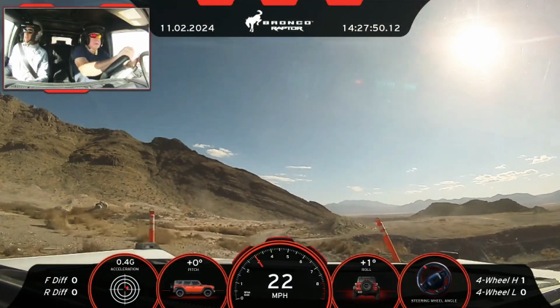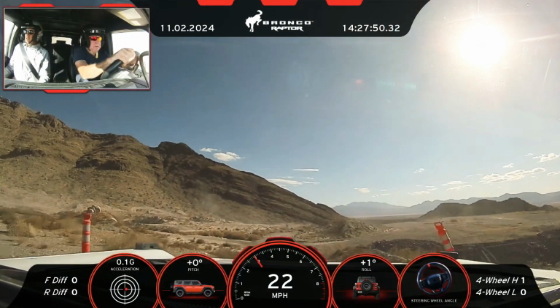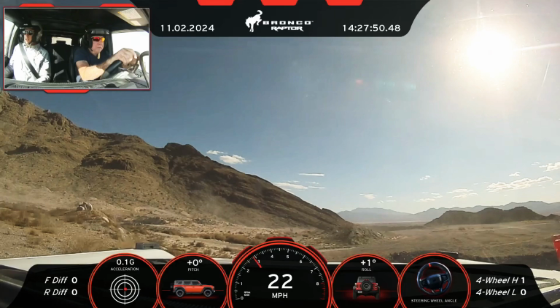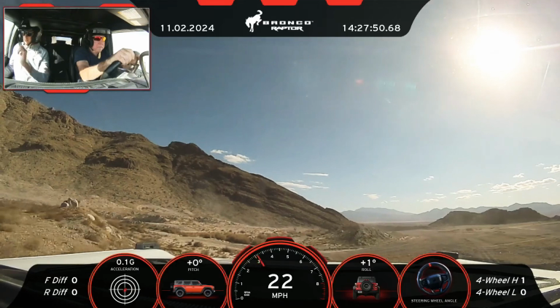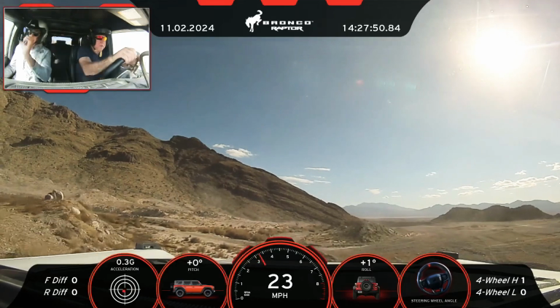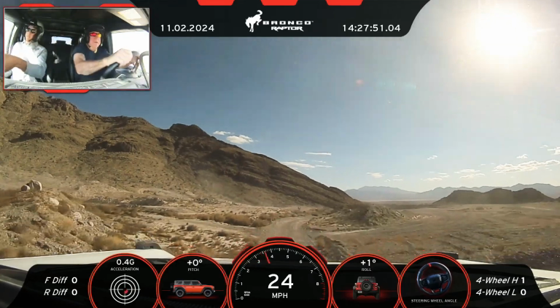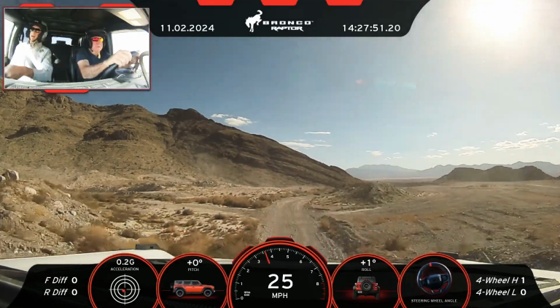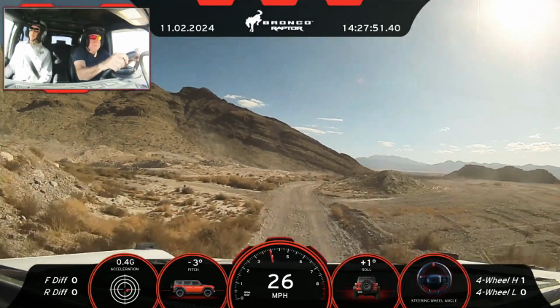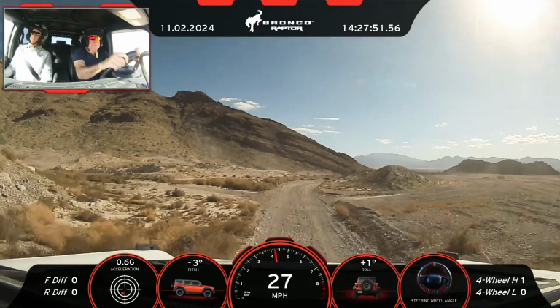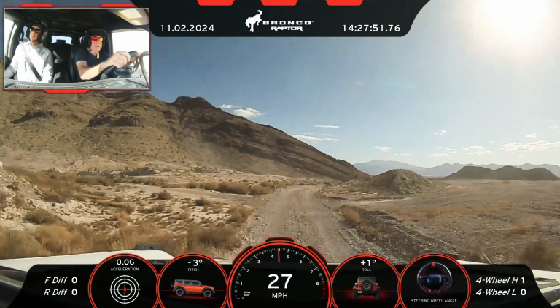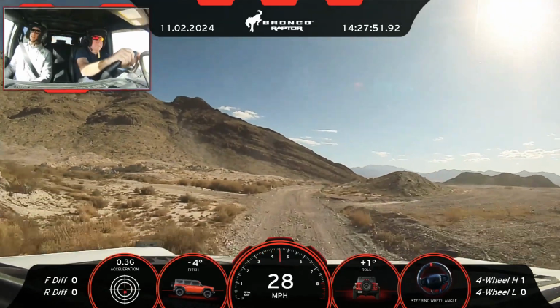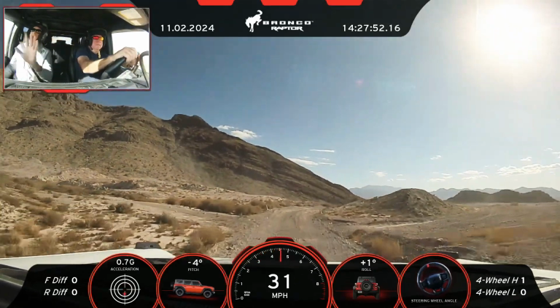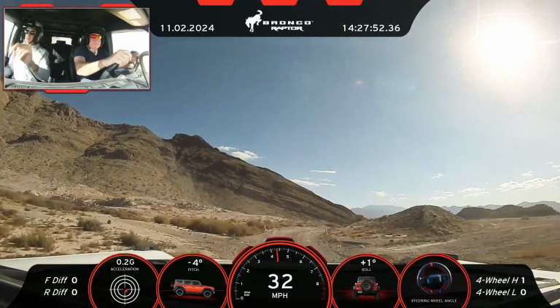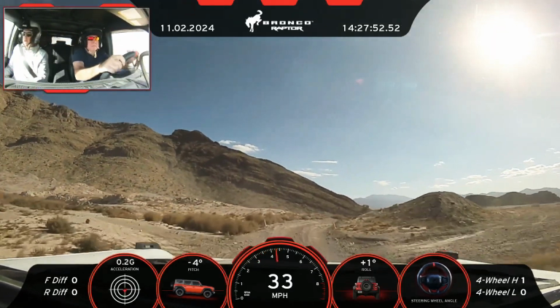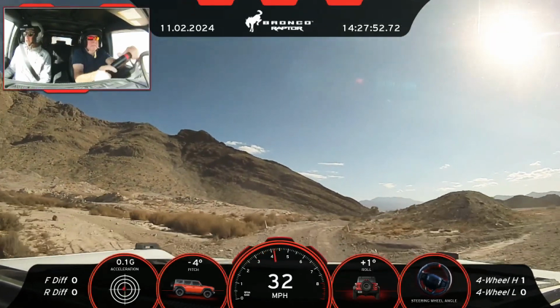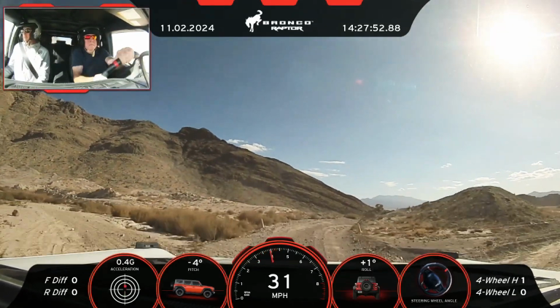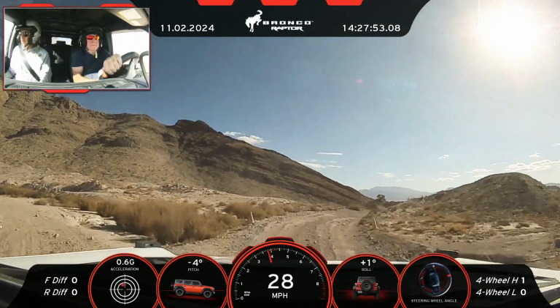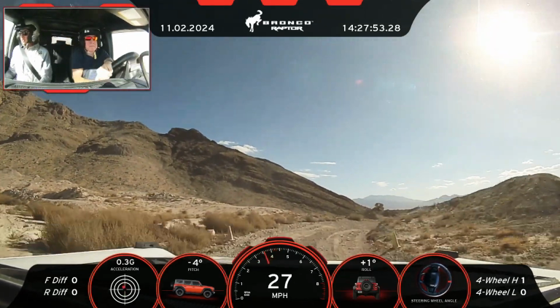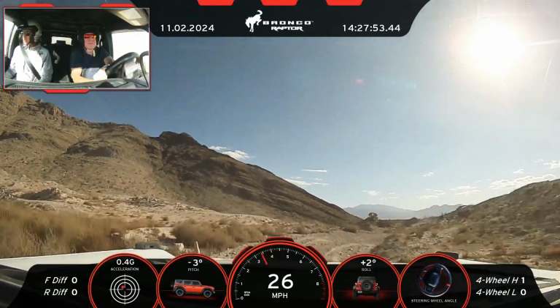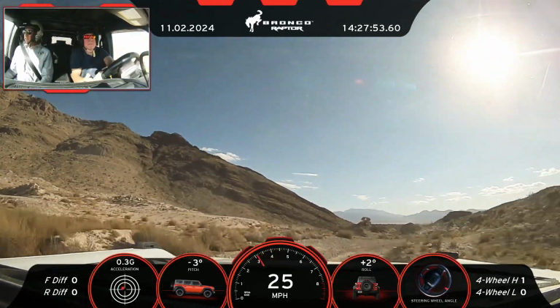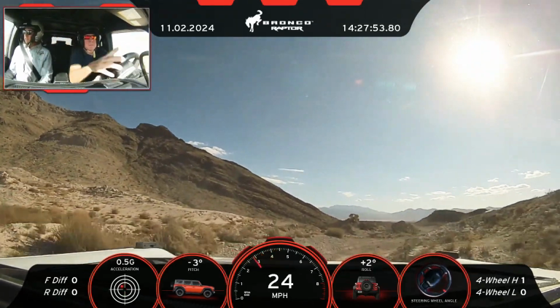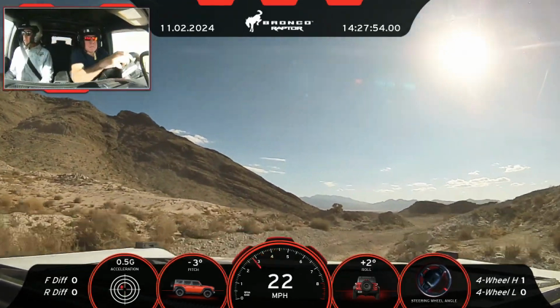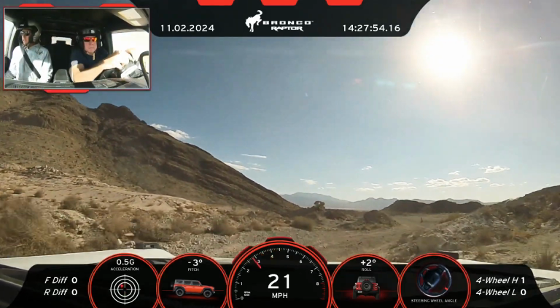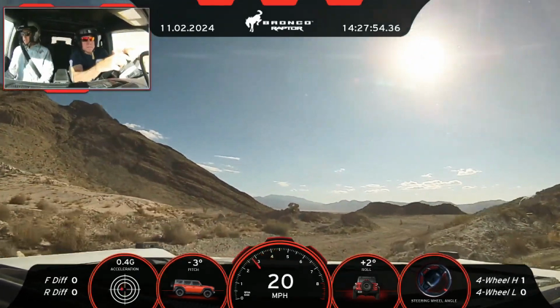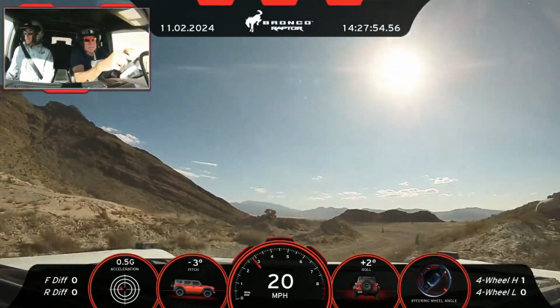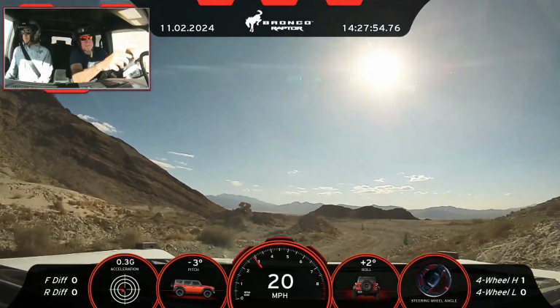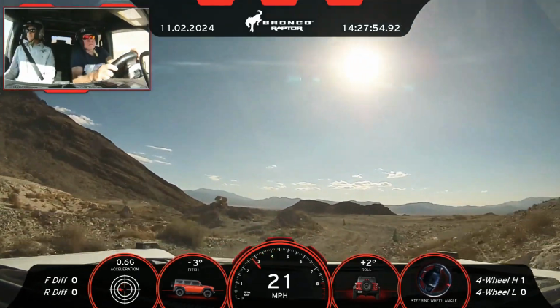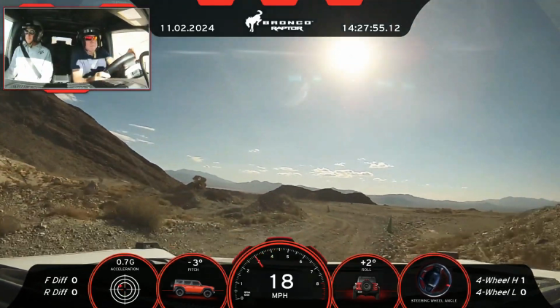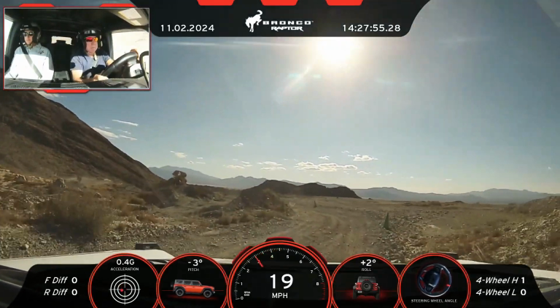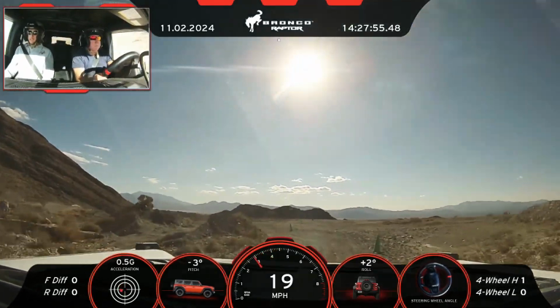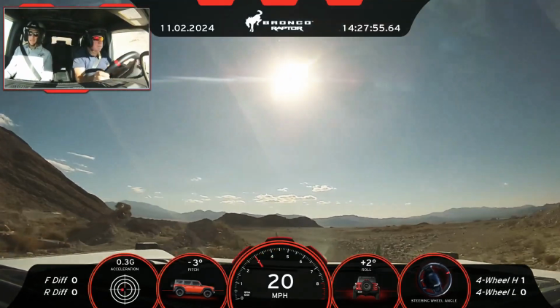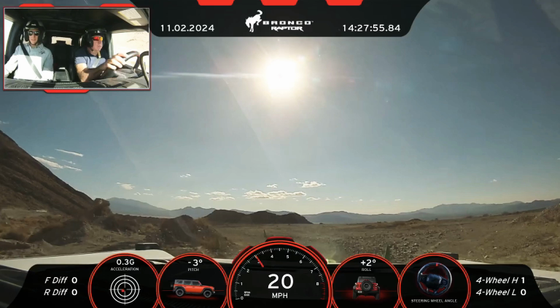And then just release. Go down. Back to power. Back to brake. Nice.